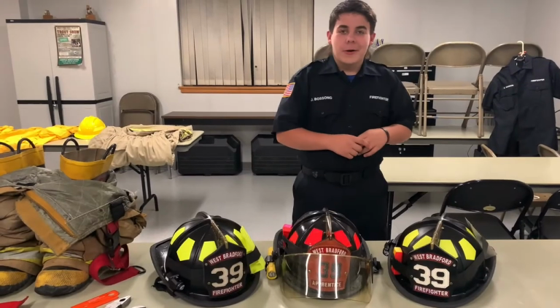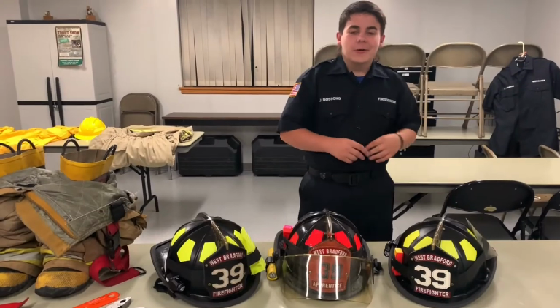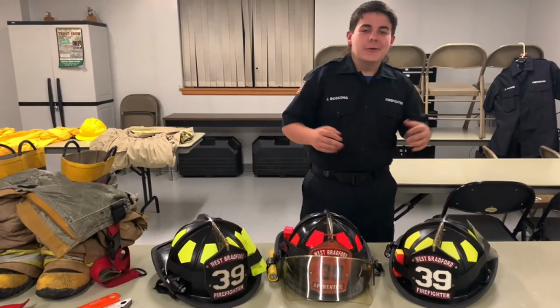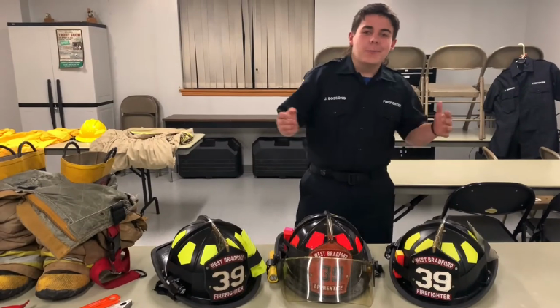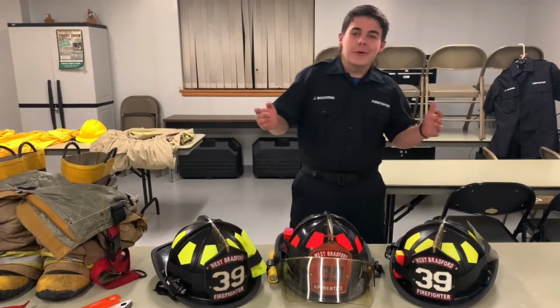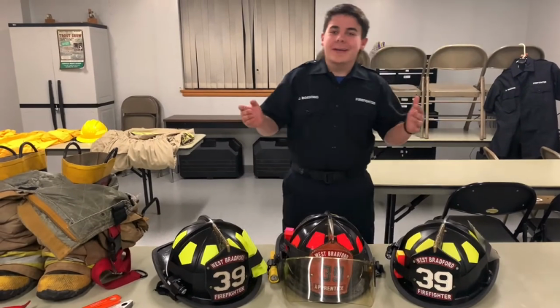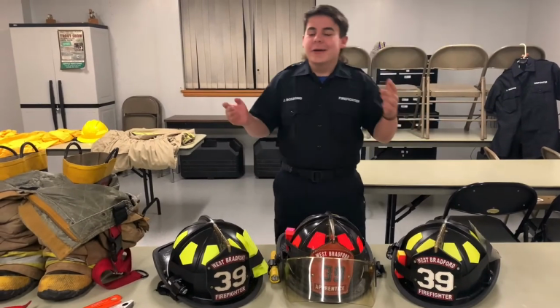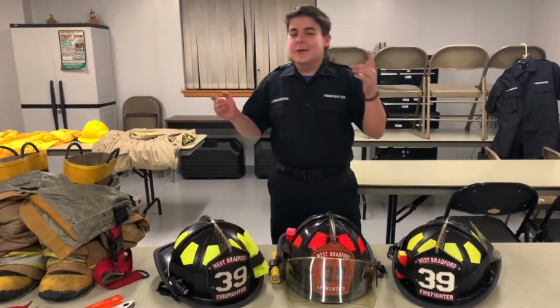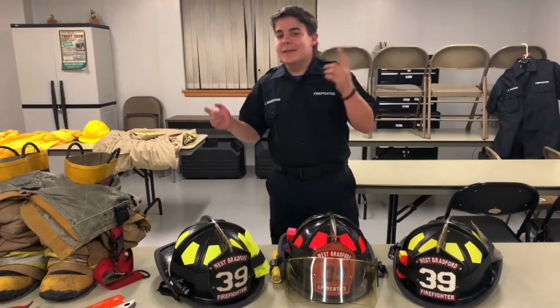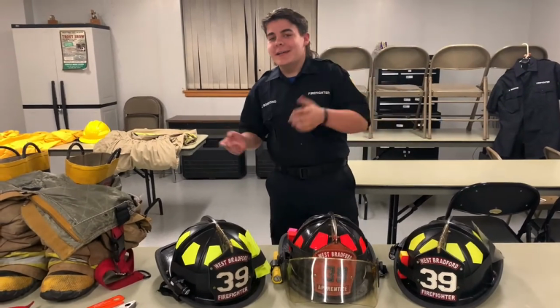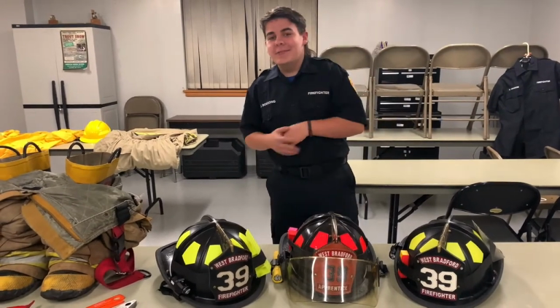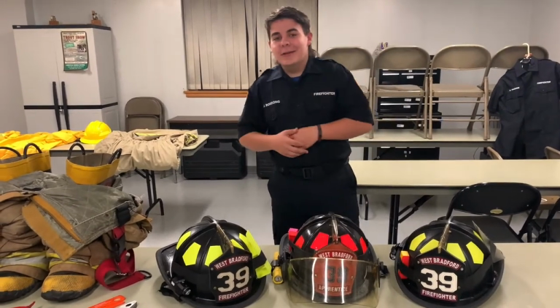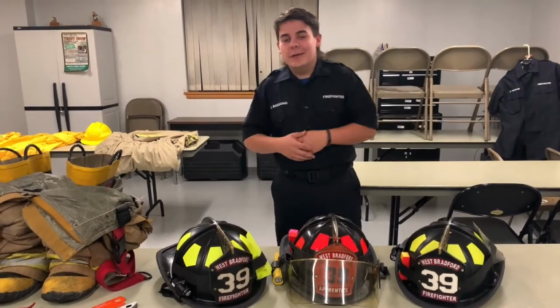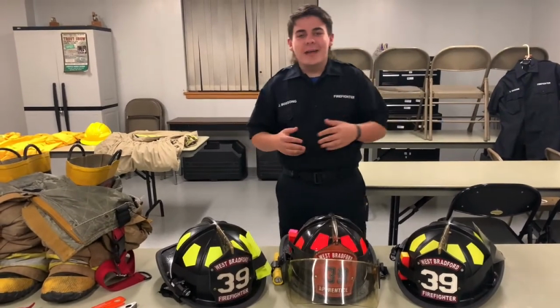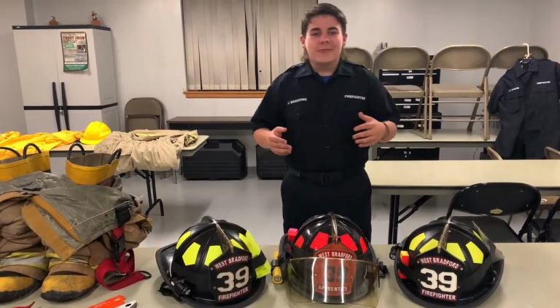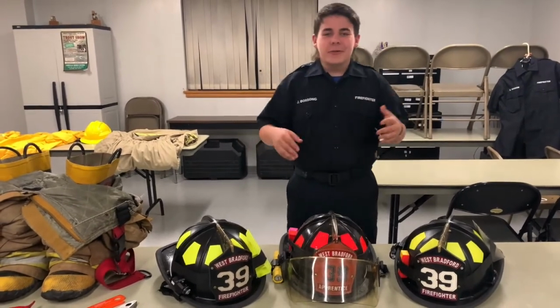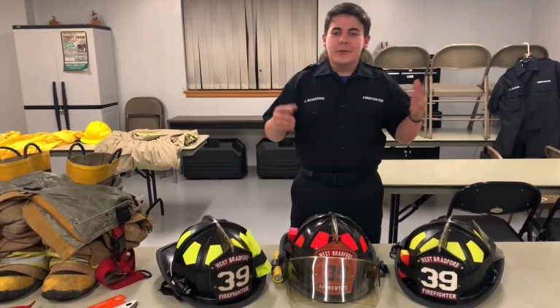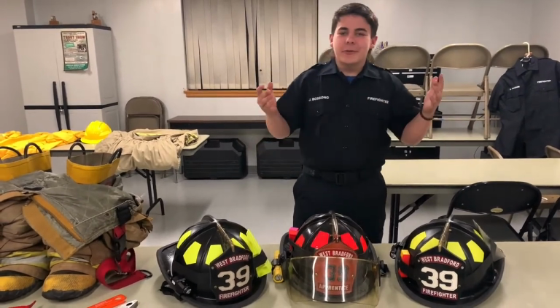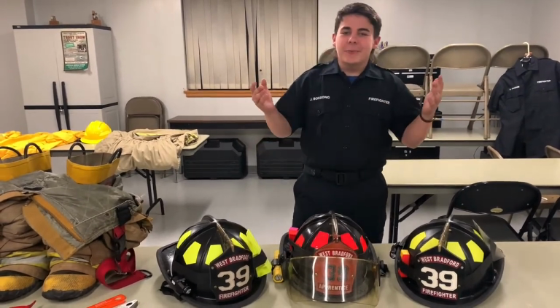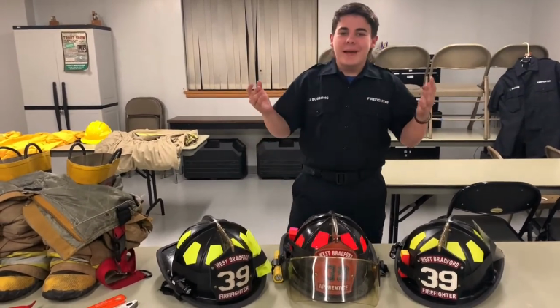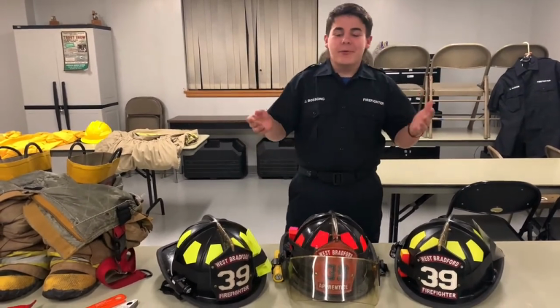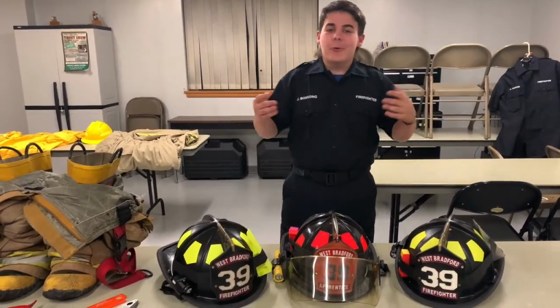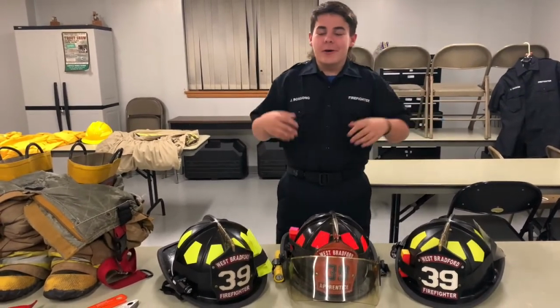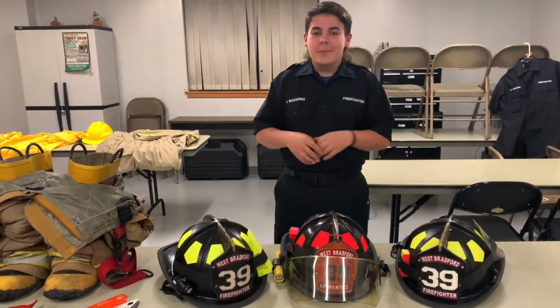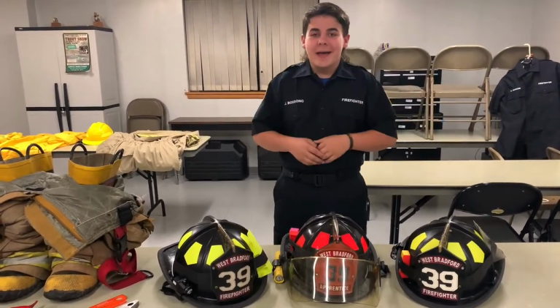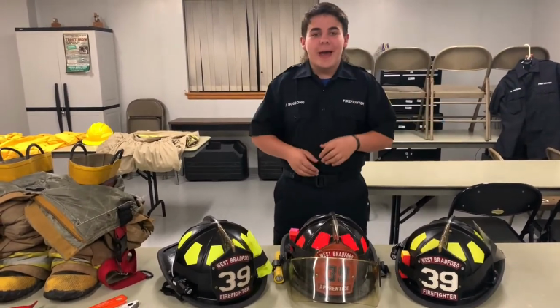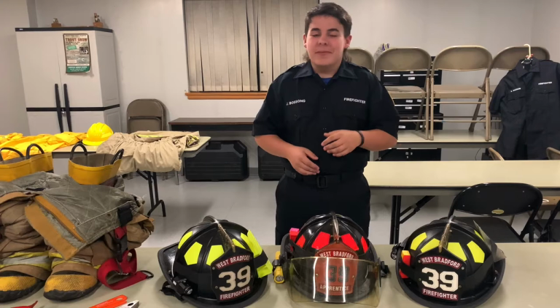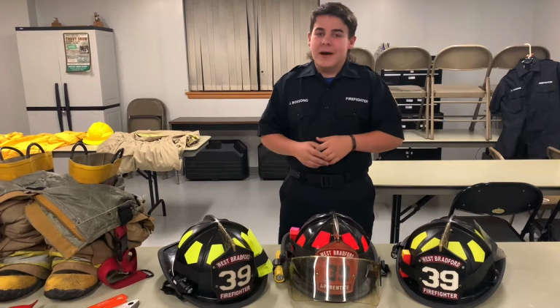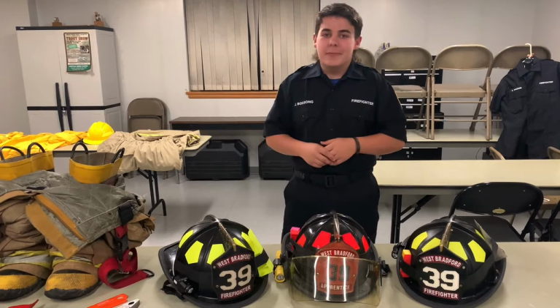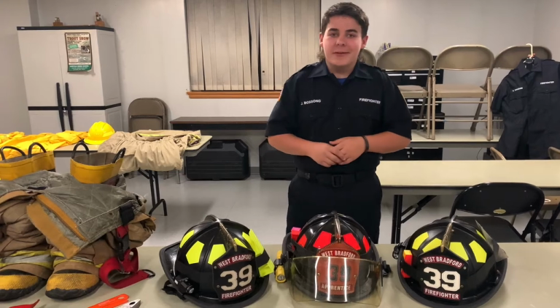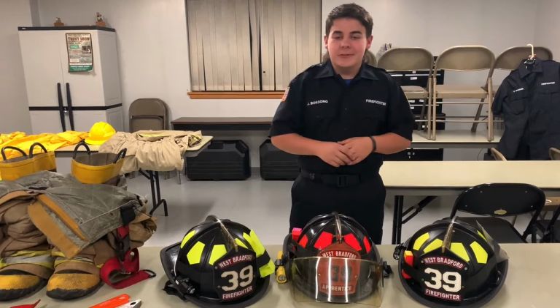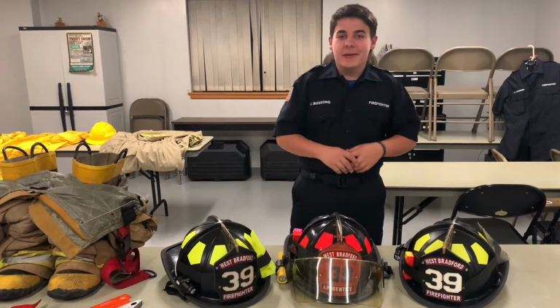Good morning, good evening, good afternoon, good whenever. Welcome back. Happy Fire Prevention Week.